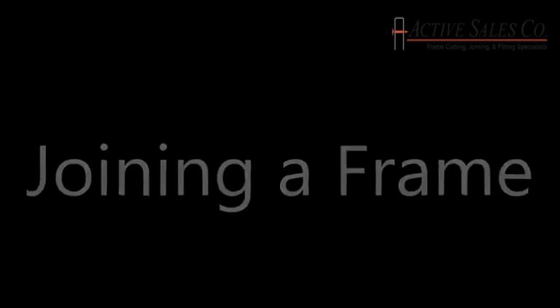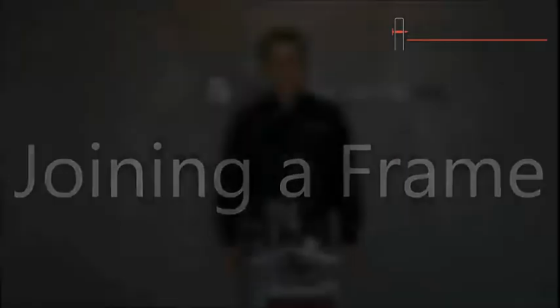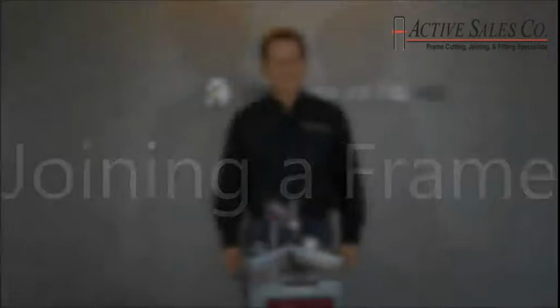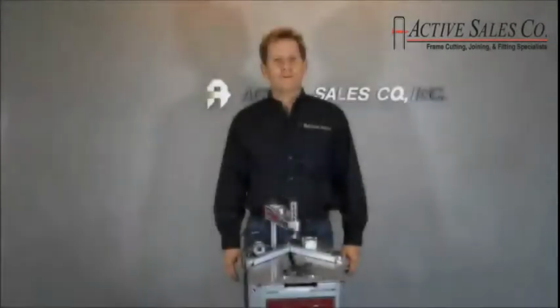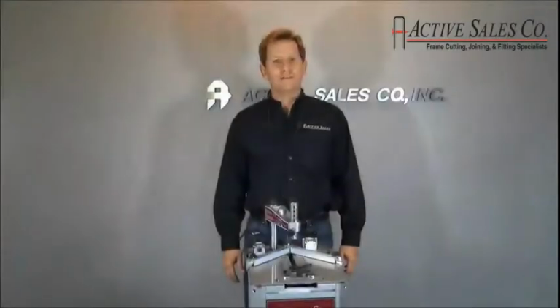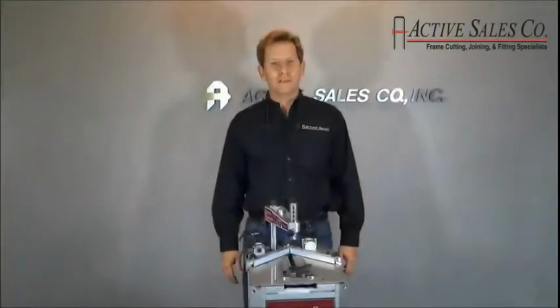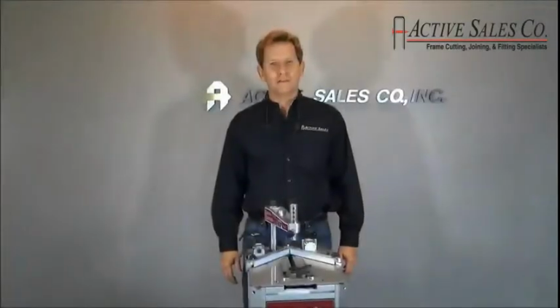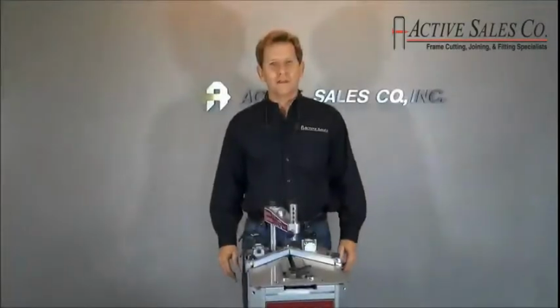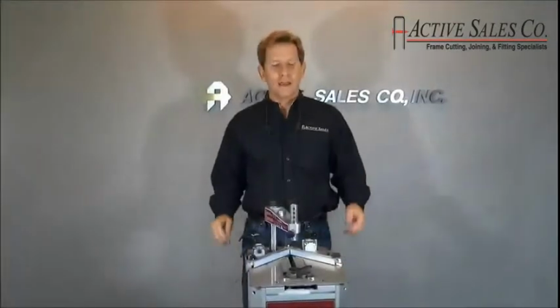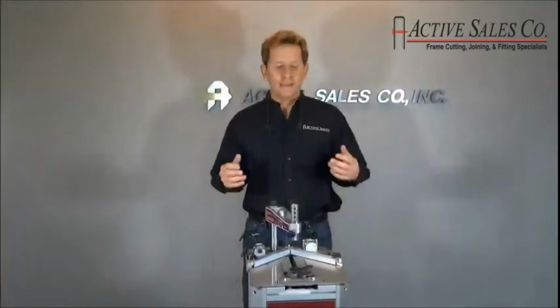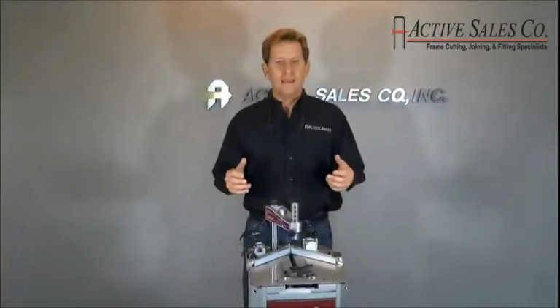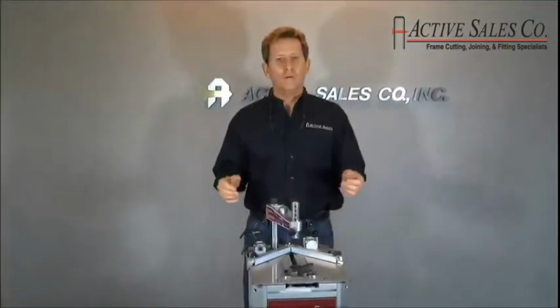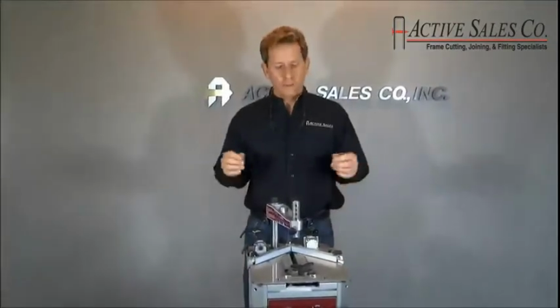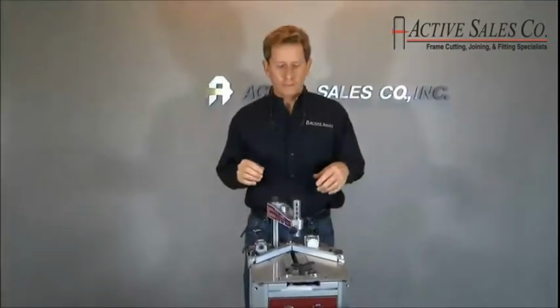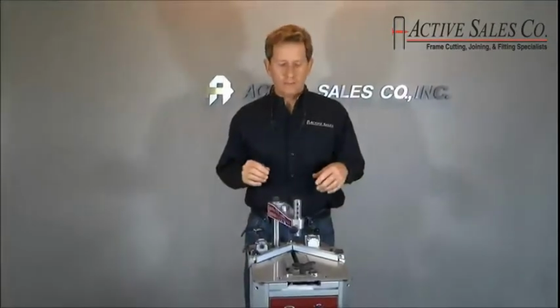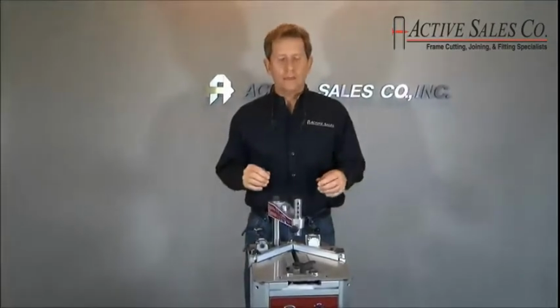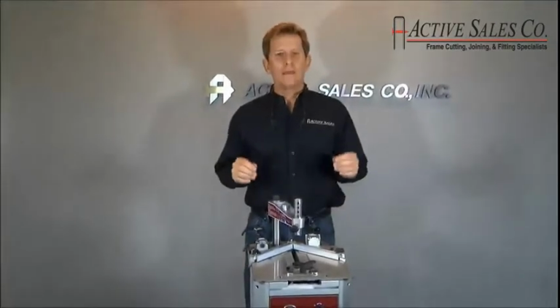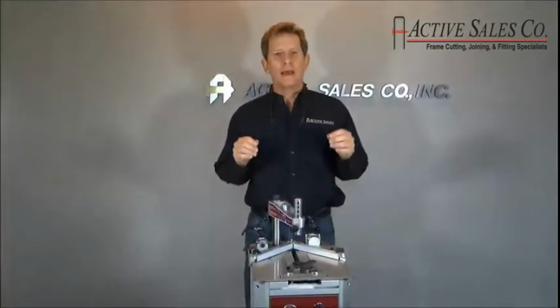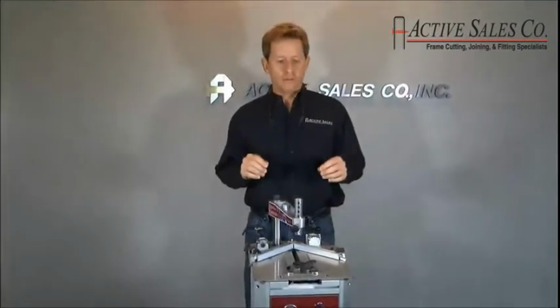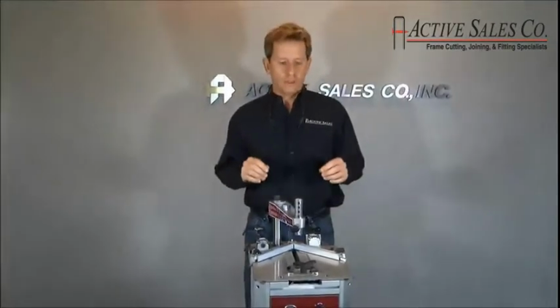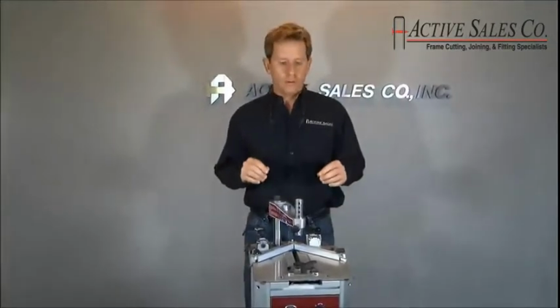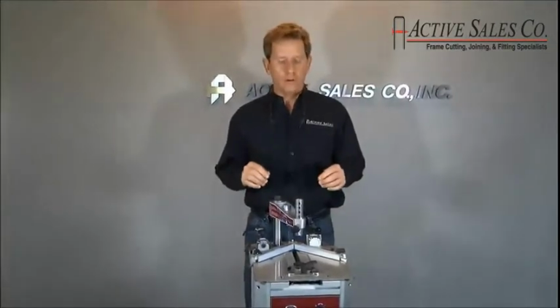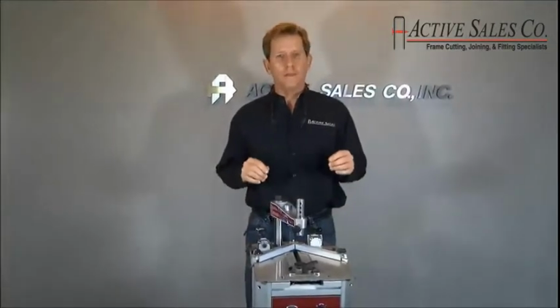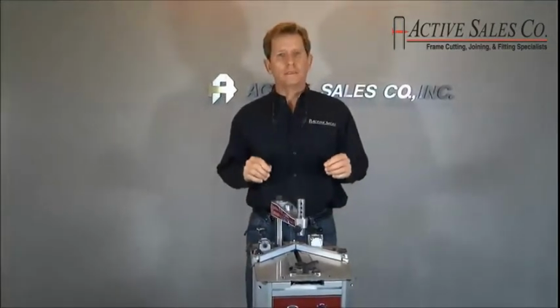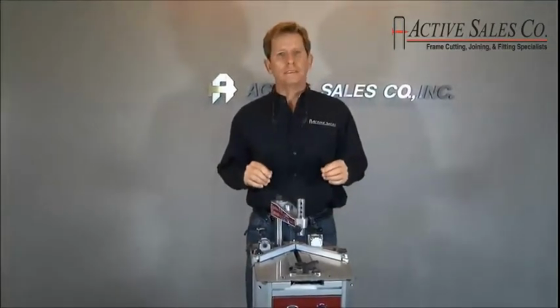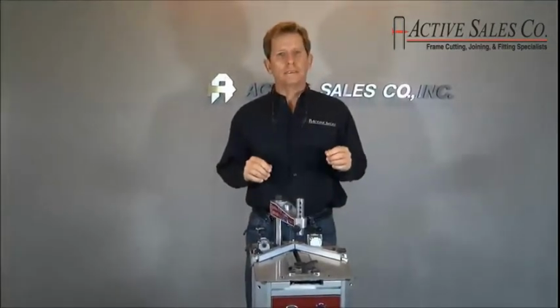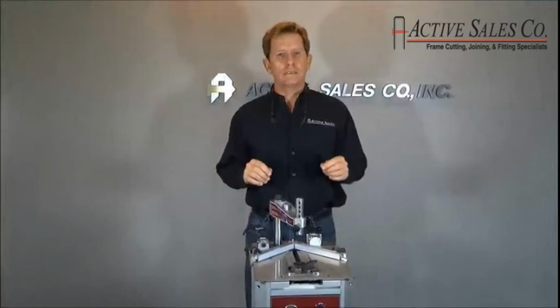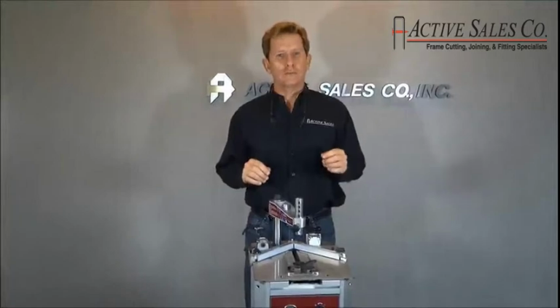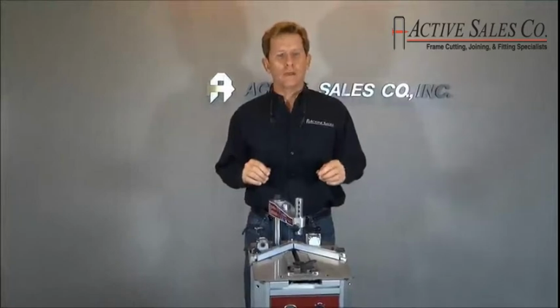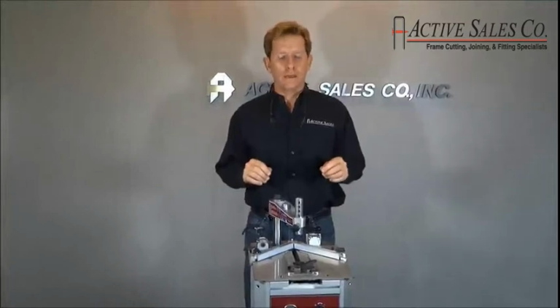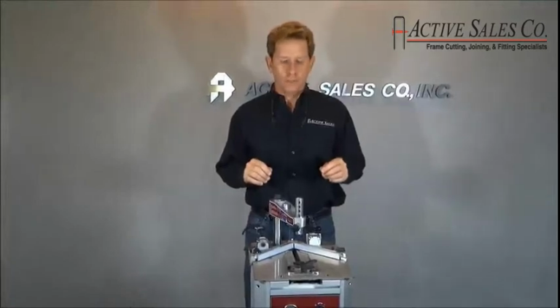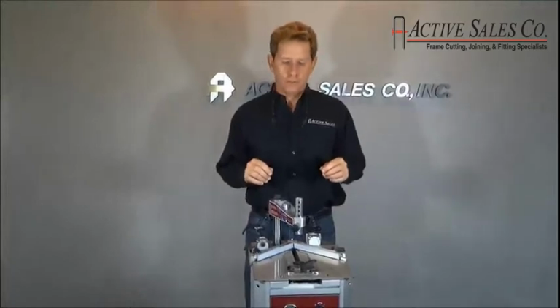This is Craig with ActiveSales, and today we're going to demonstrate how to join a corner on the Cassis CS20 underpinner.